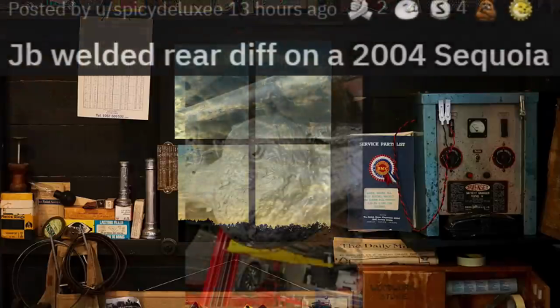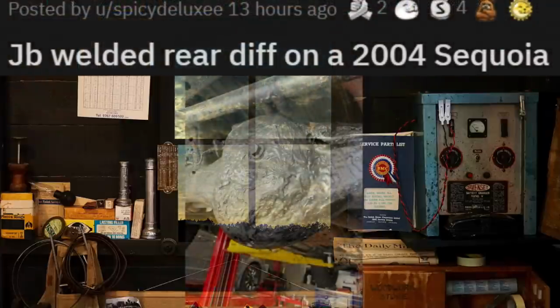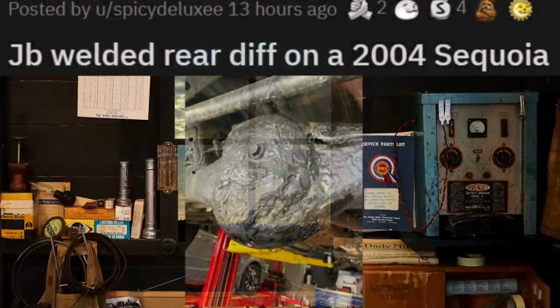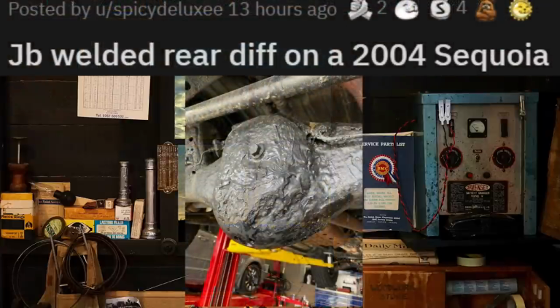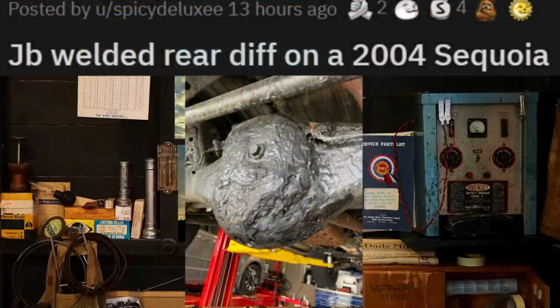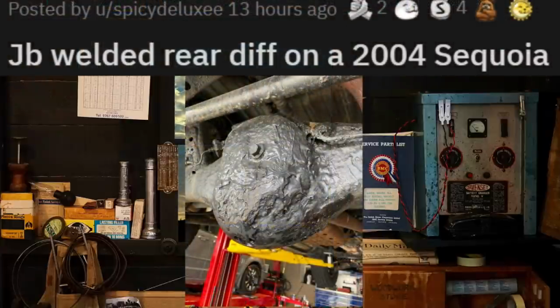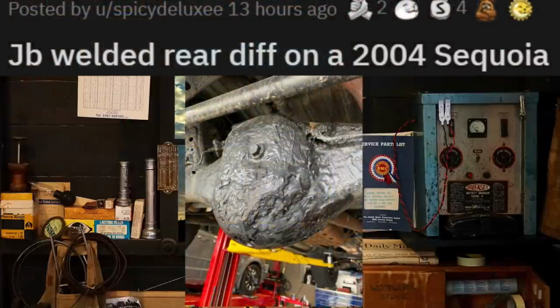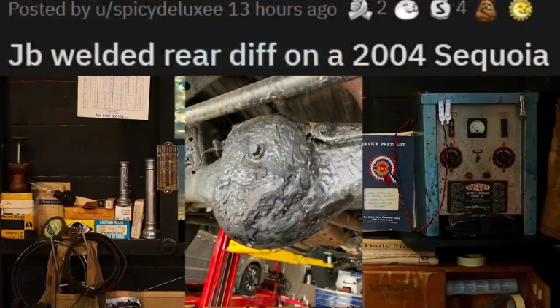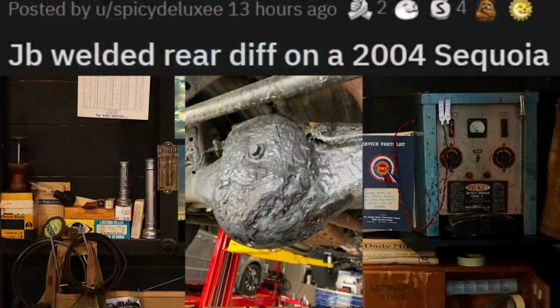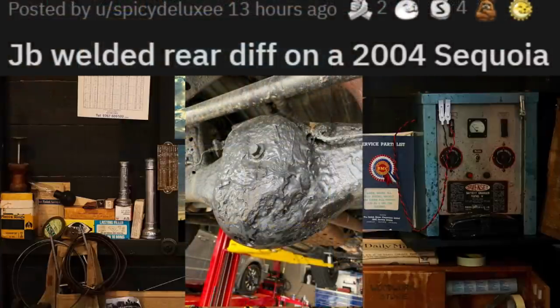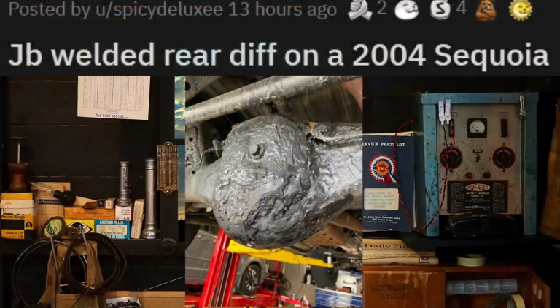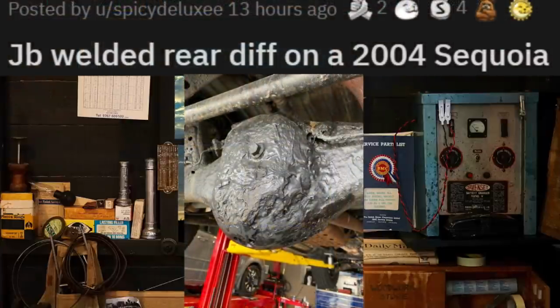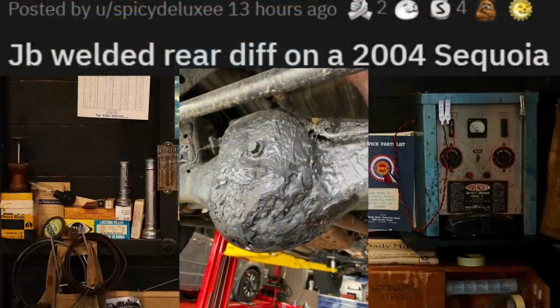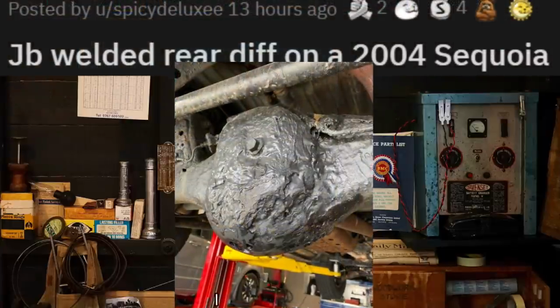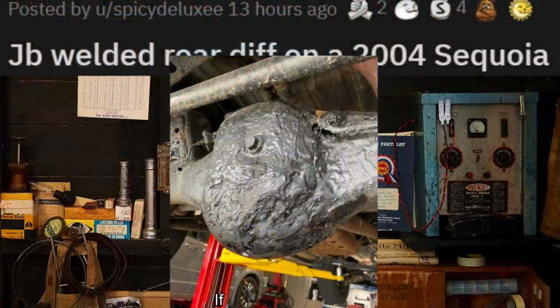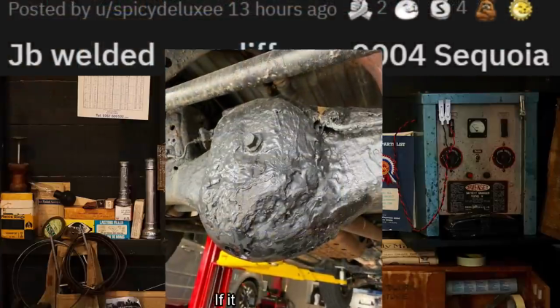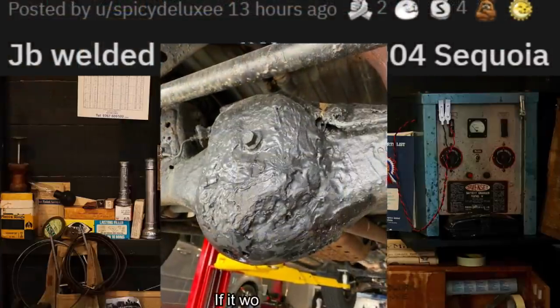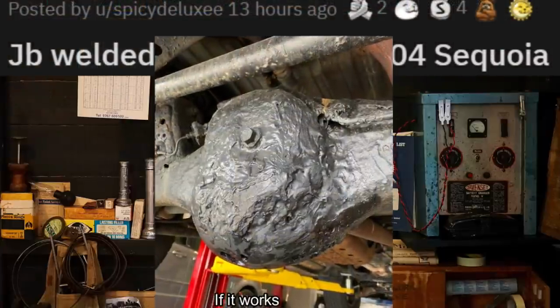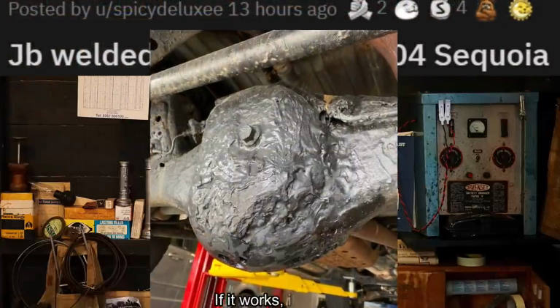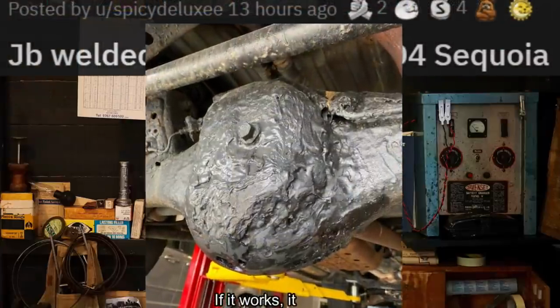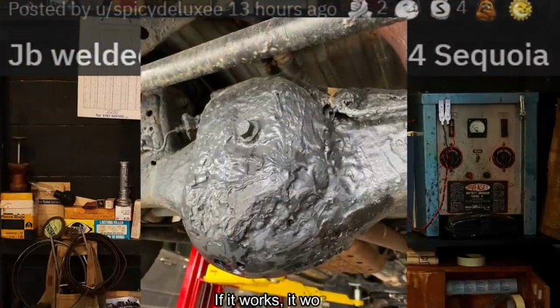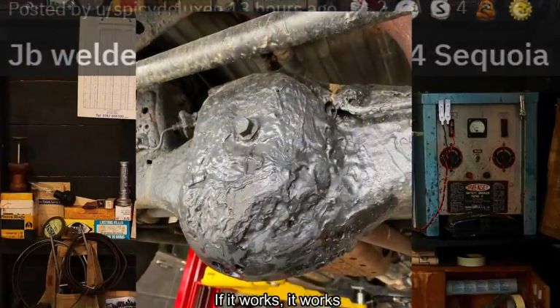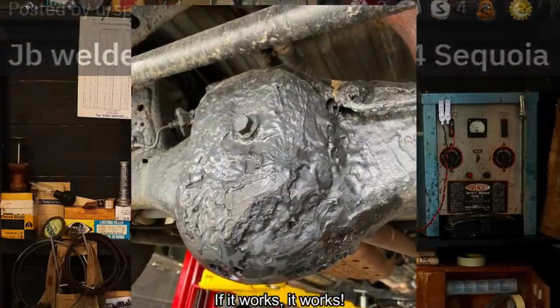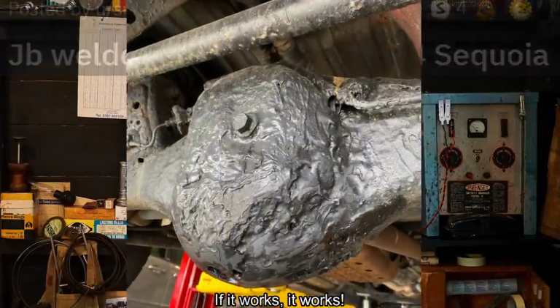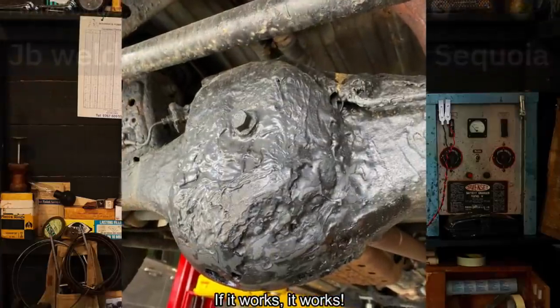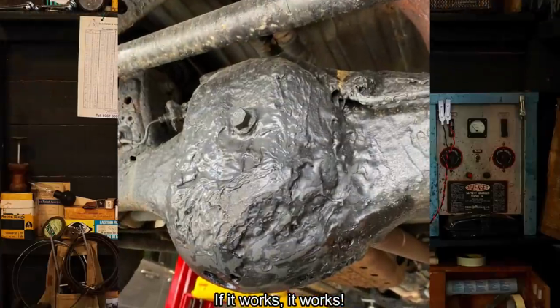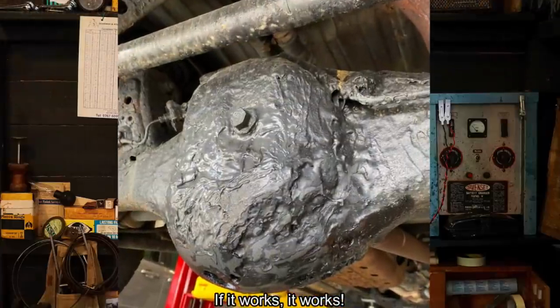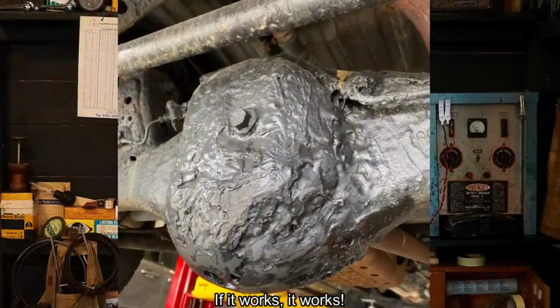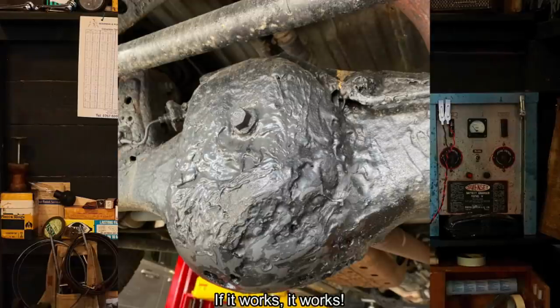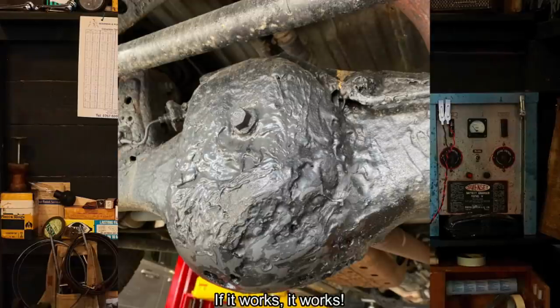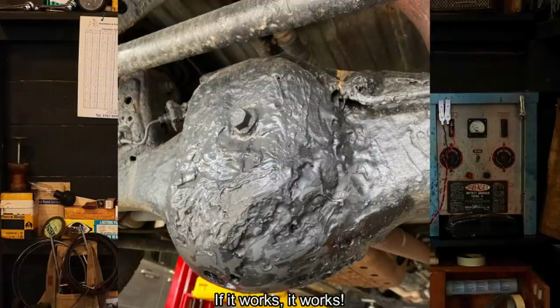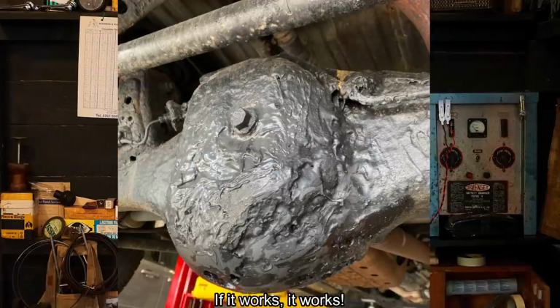Honestly, I probably would have done the same. I've had to use JB Weld so many times in the field when I was working heavy duty.